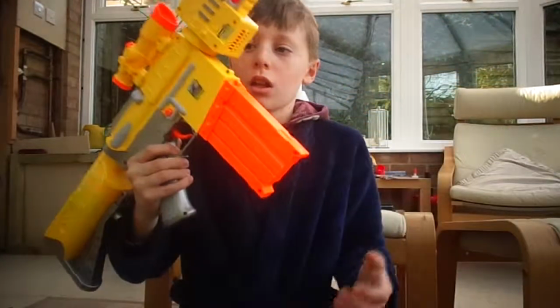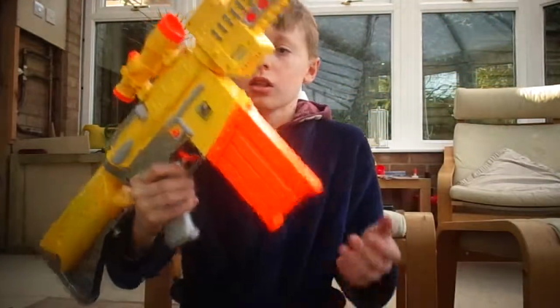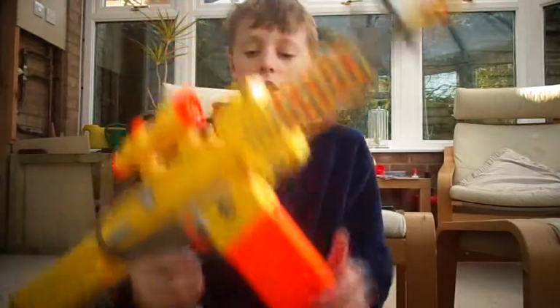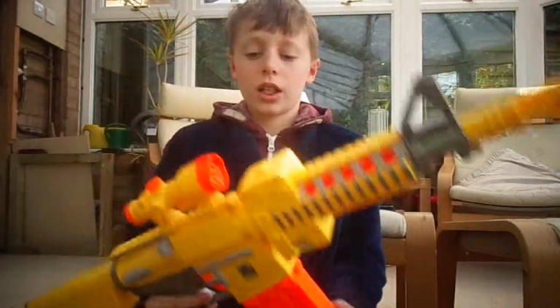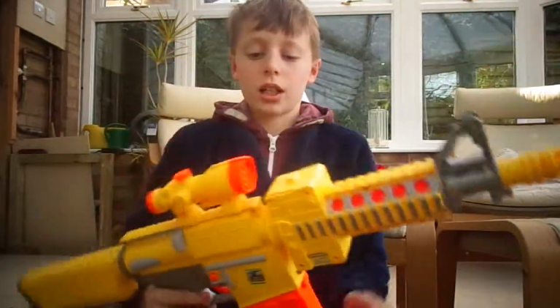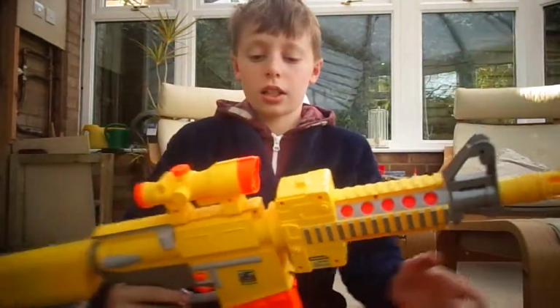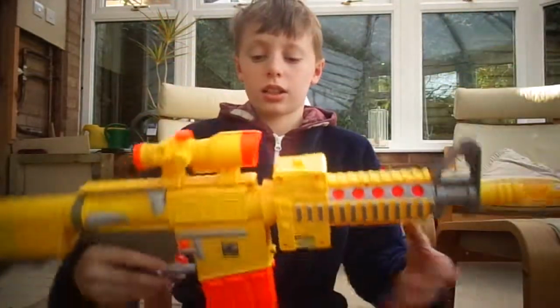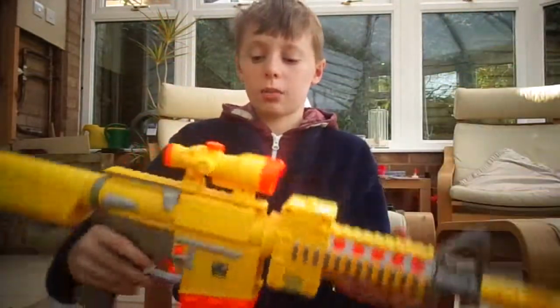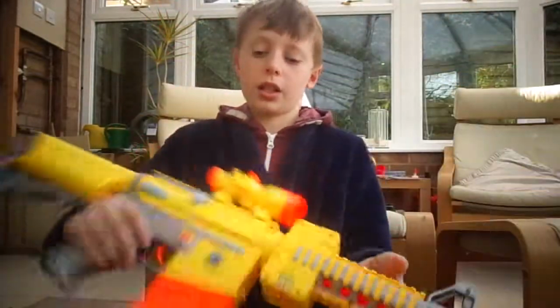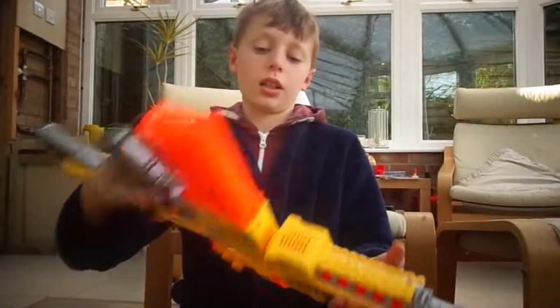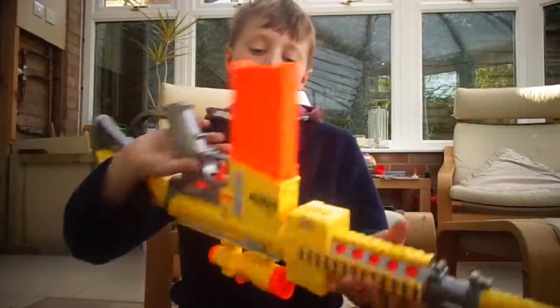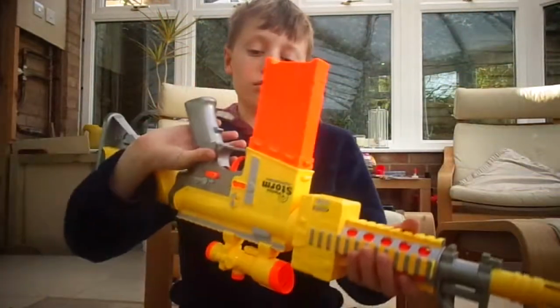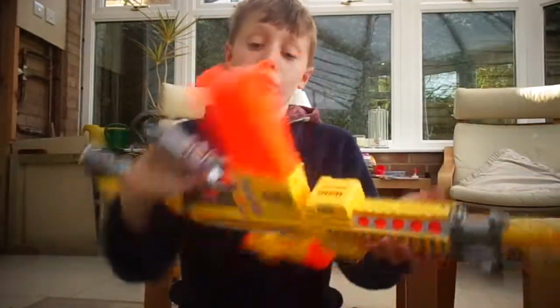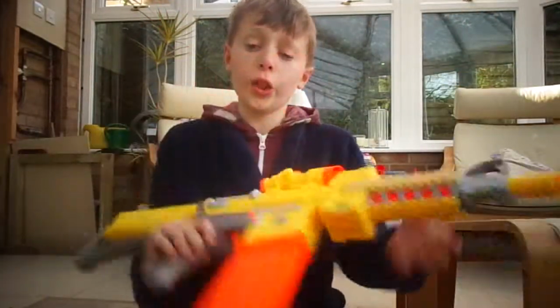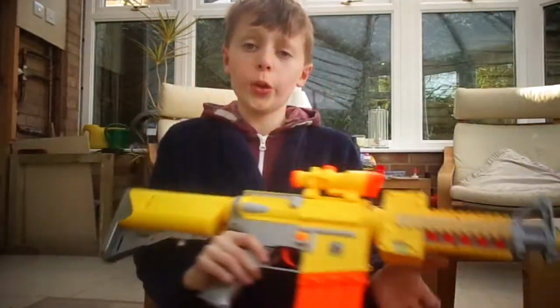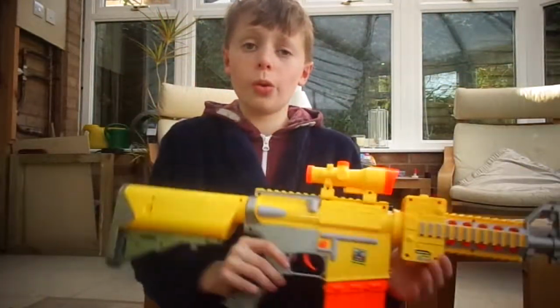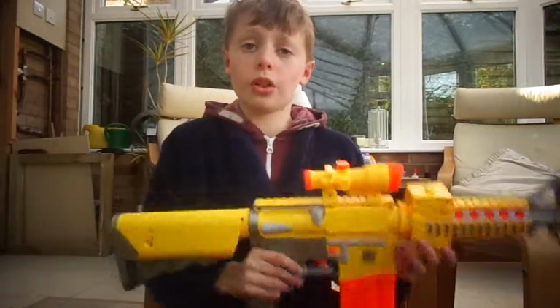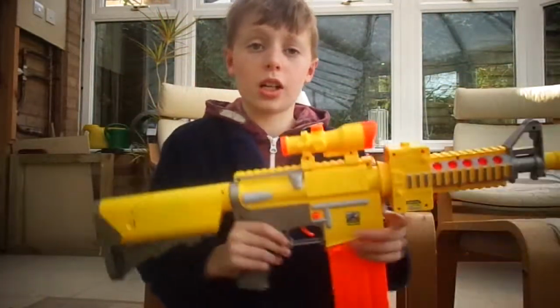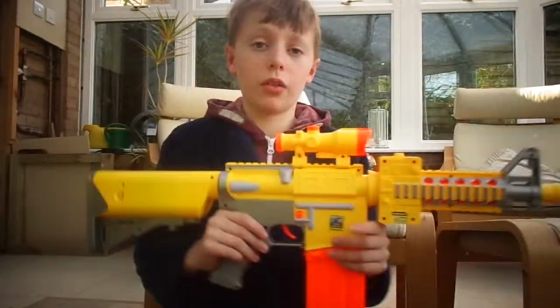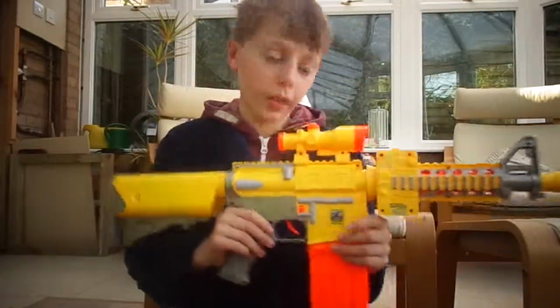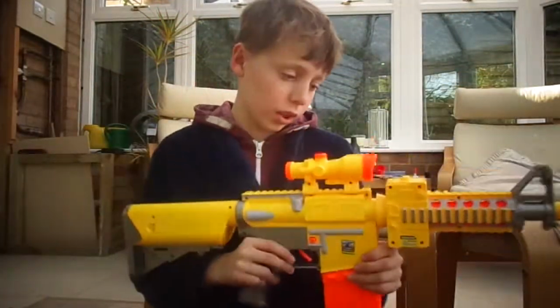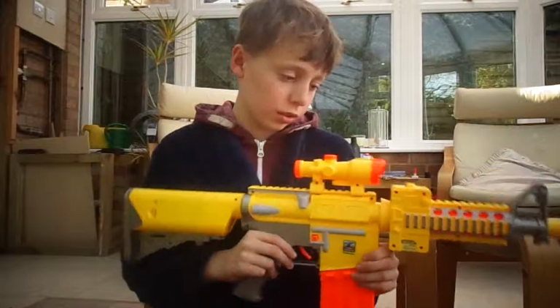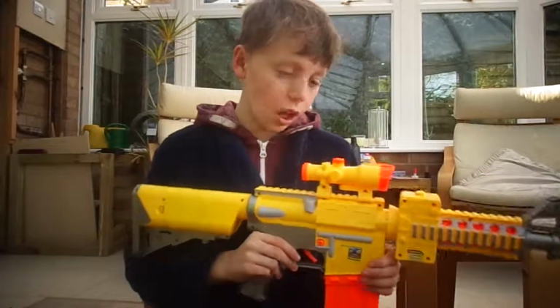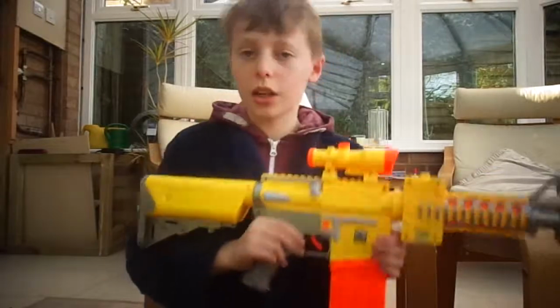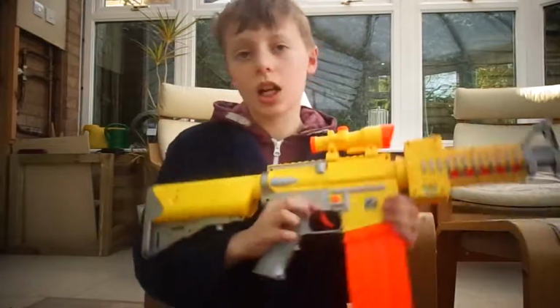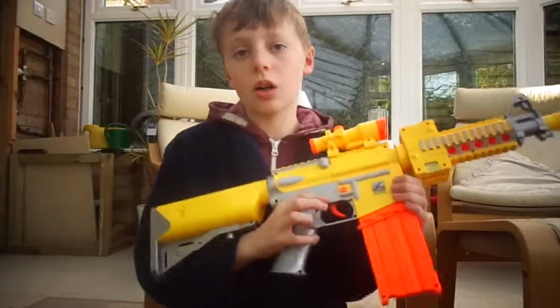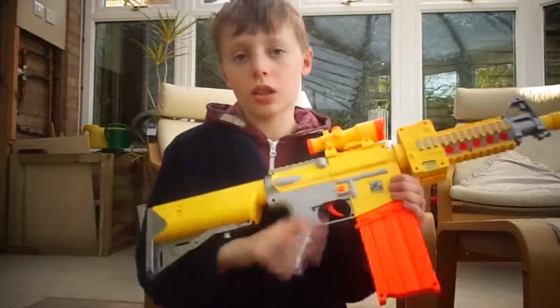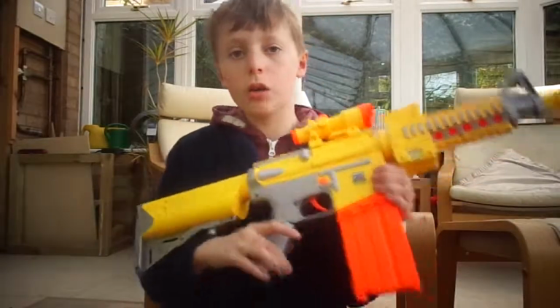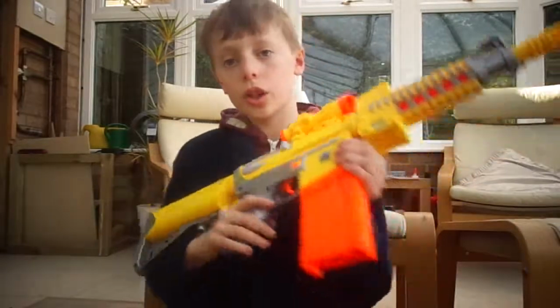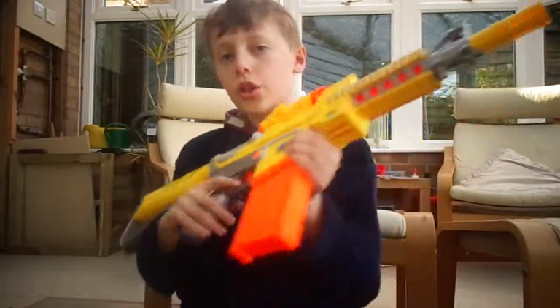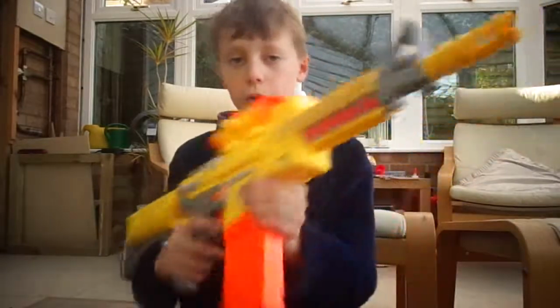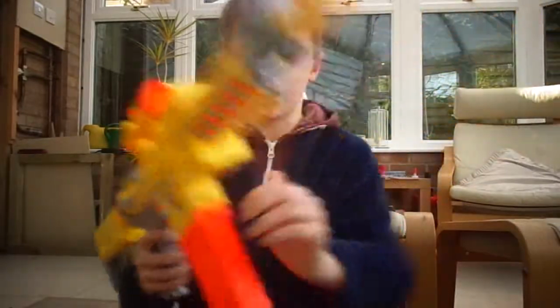So there you go, that's the view side of the gun, and now let's move on to the shooting.